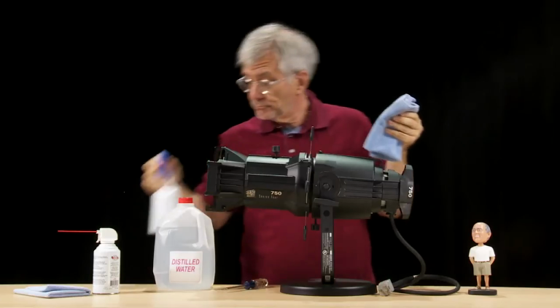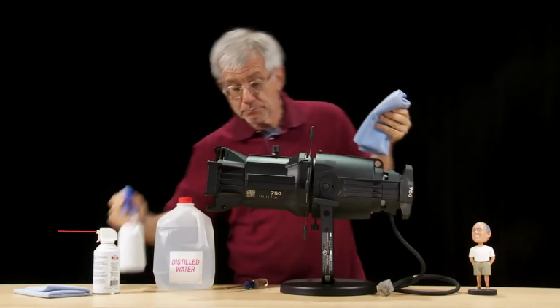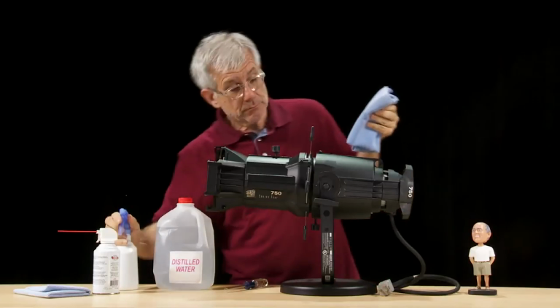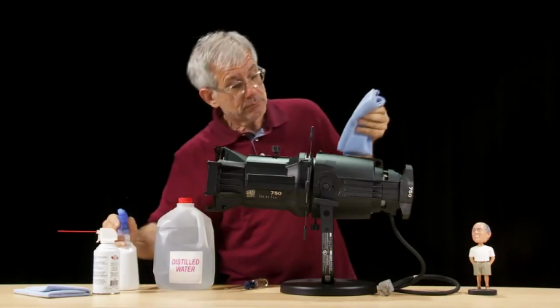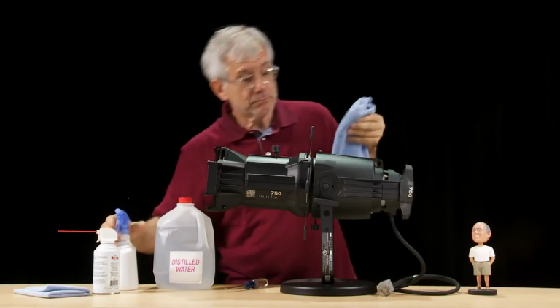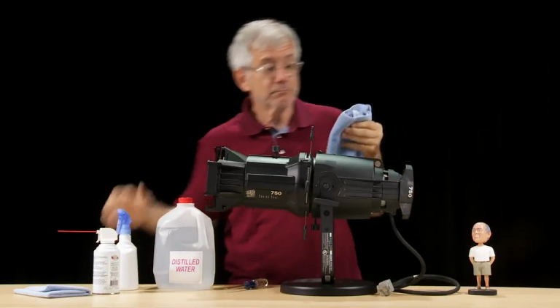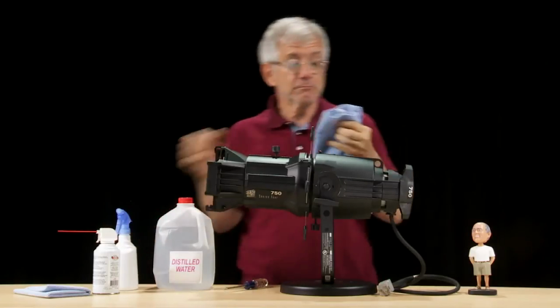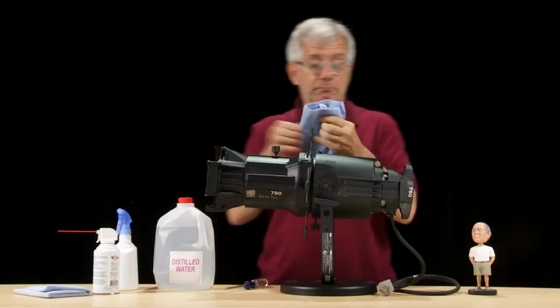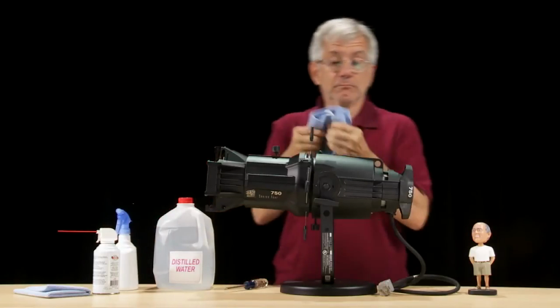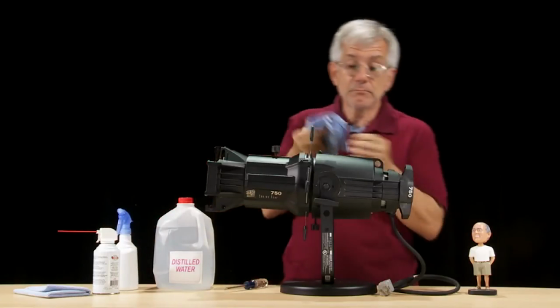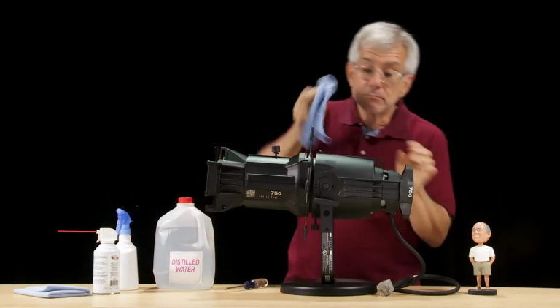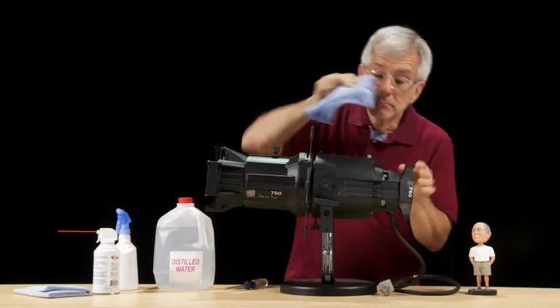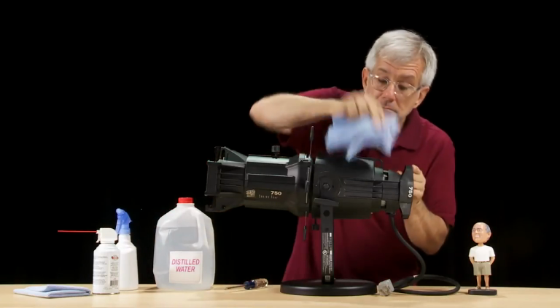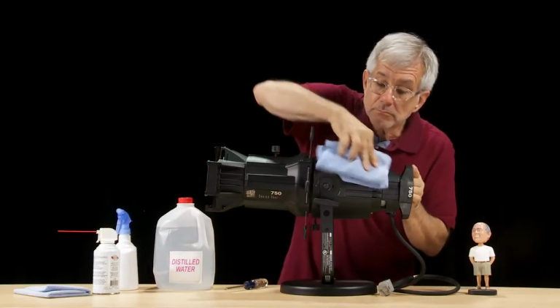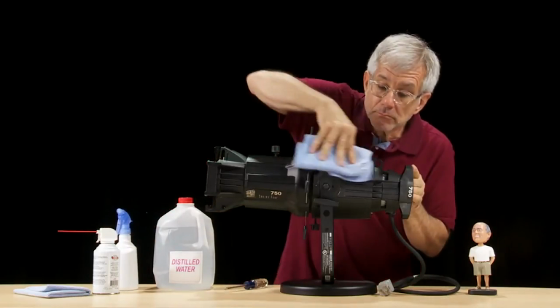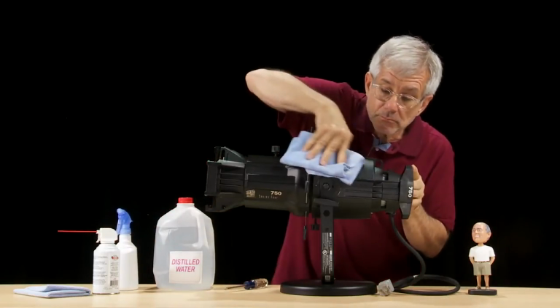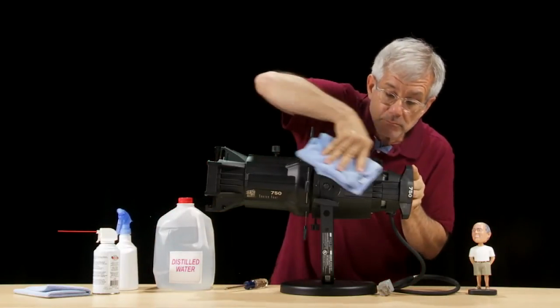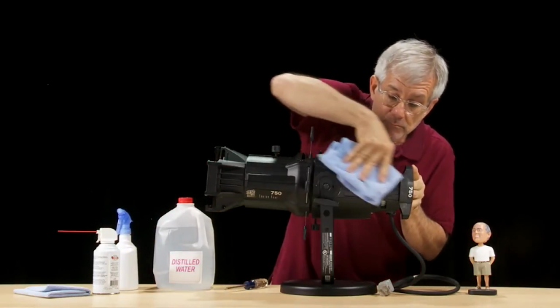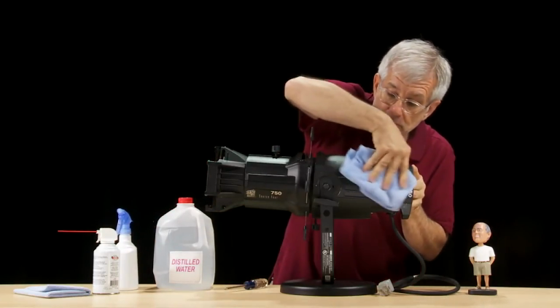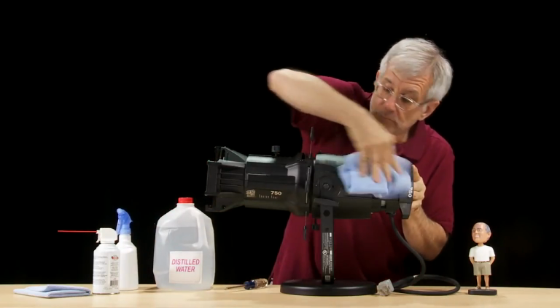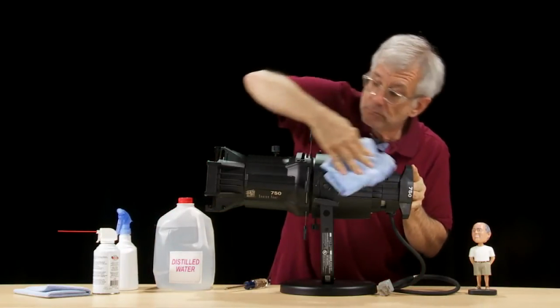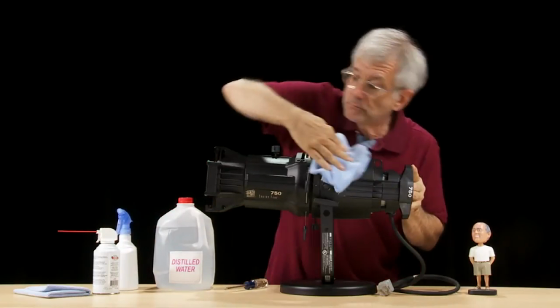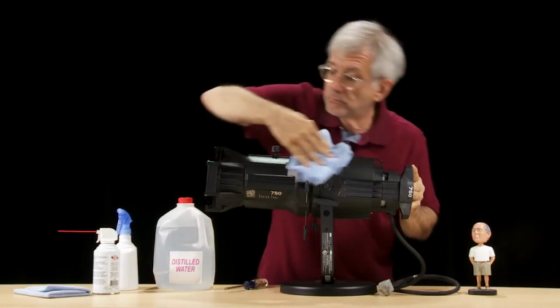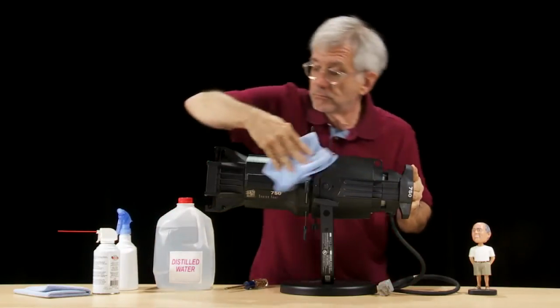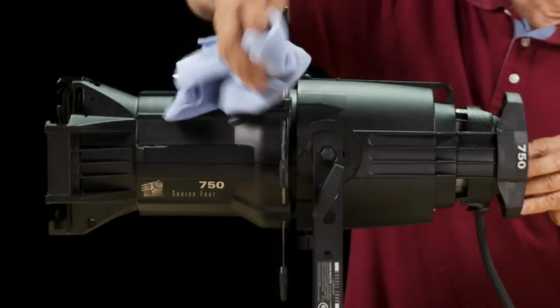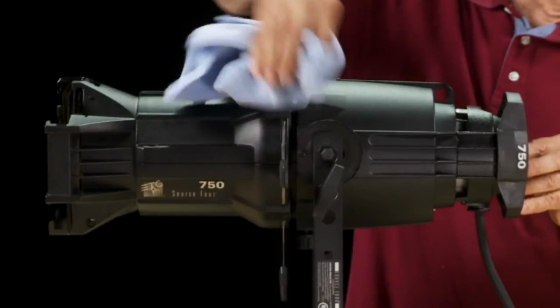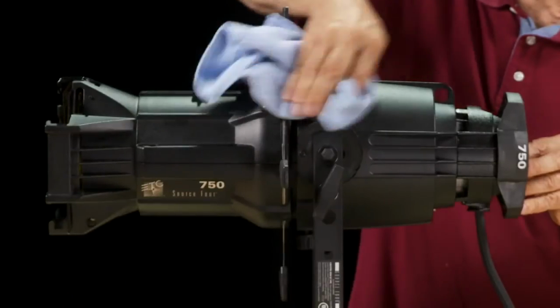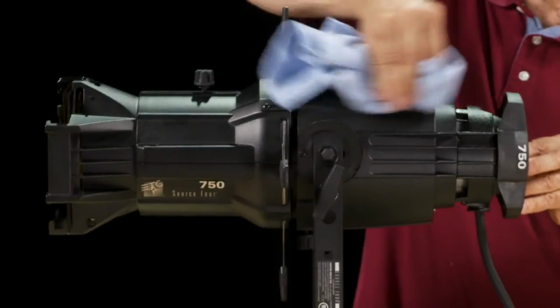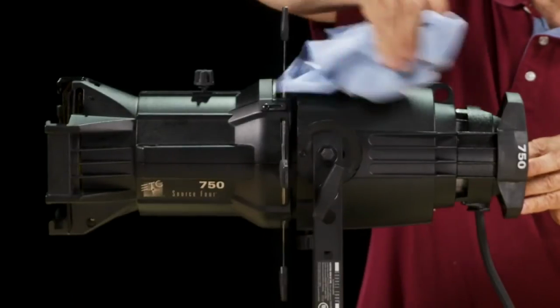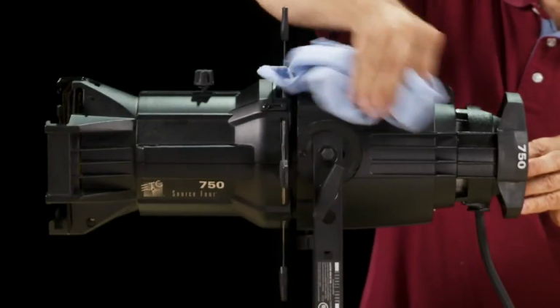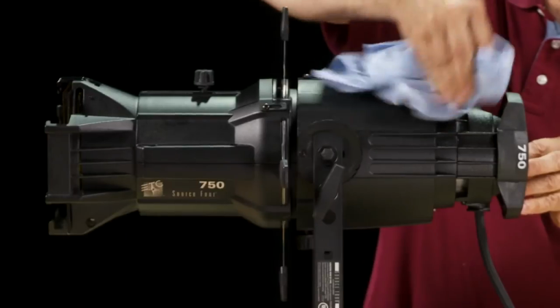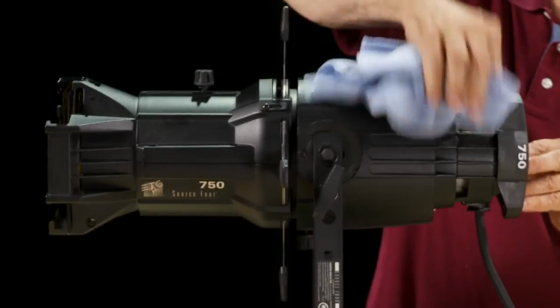That's better. Now wipe down the exterior until all the body is clean.